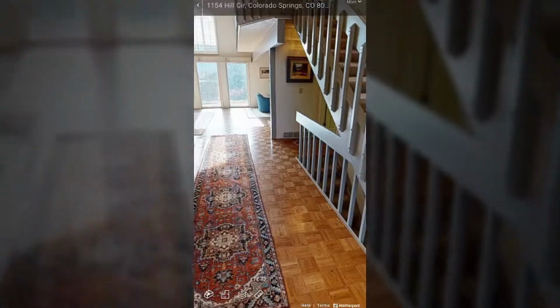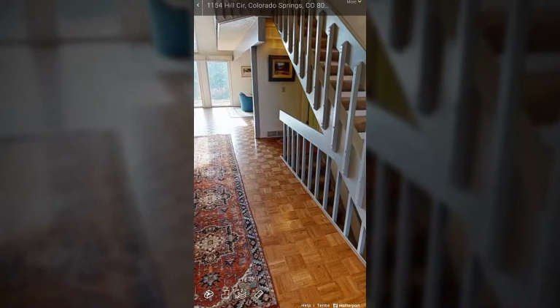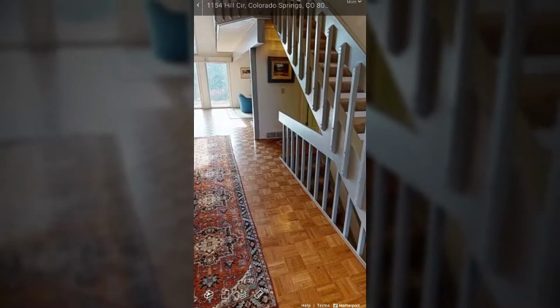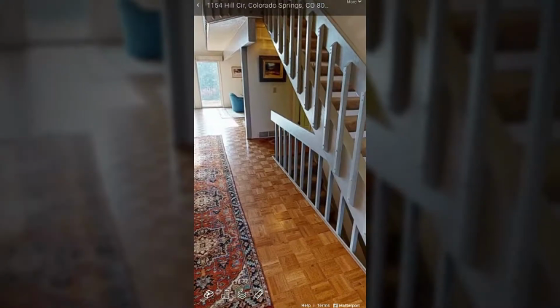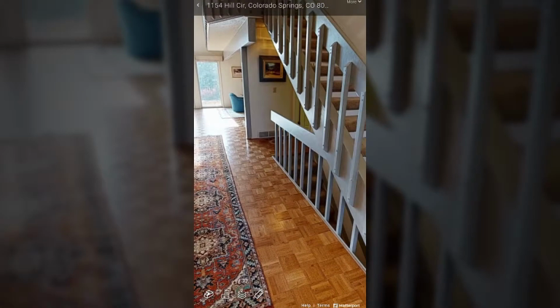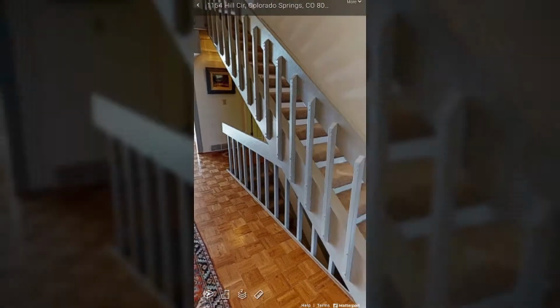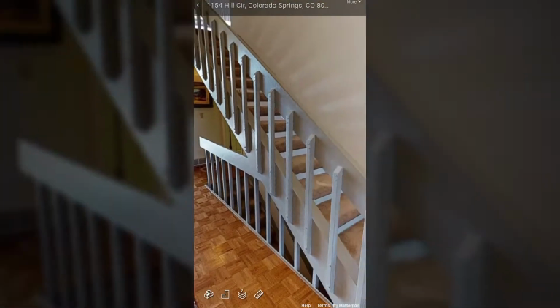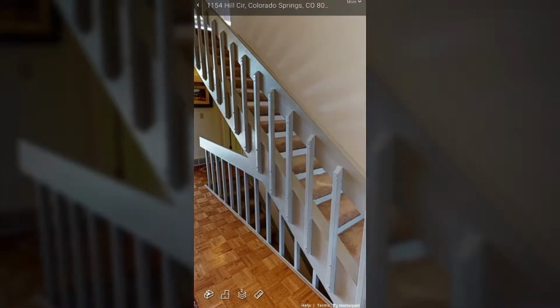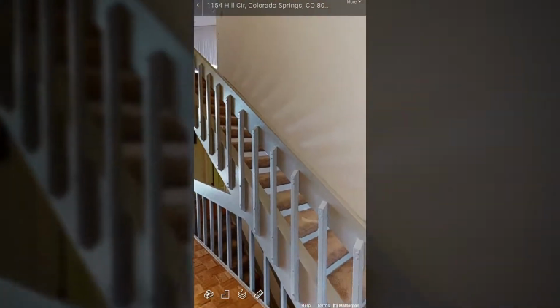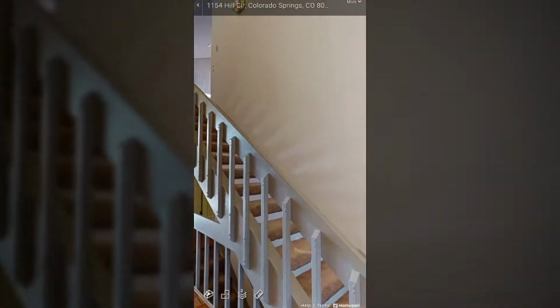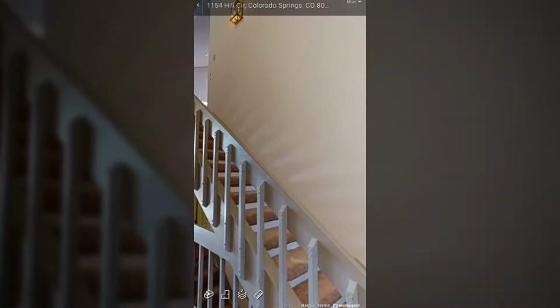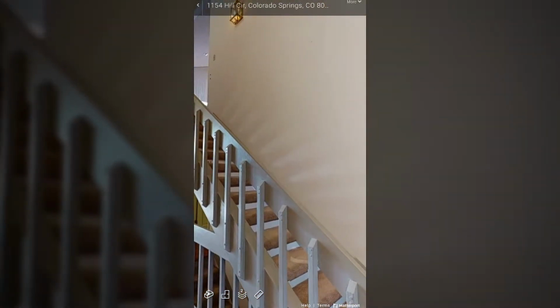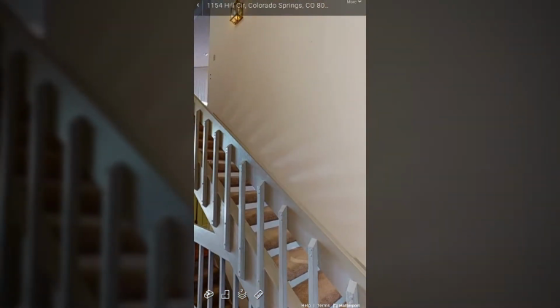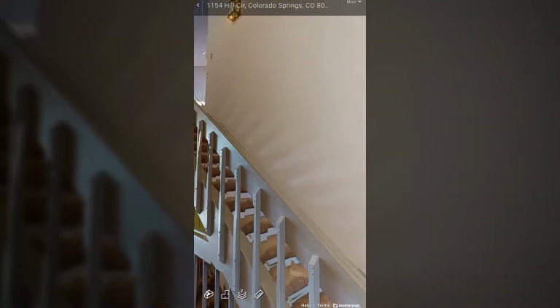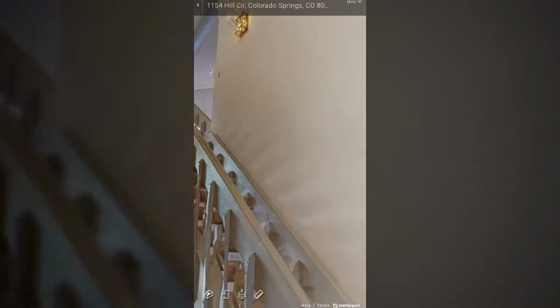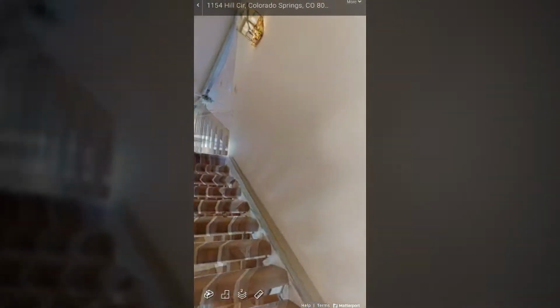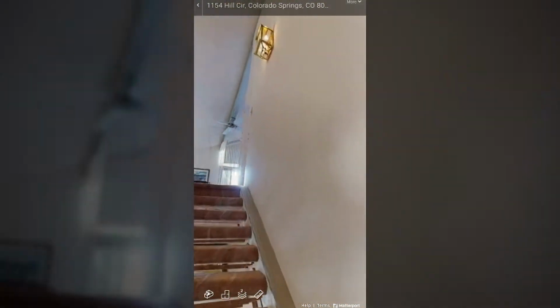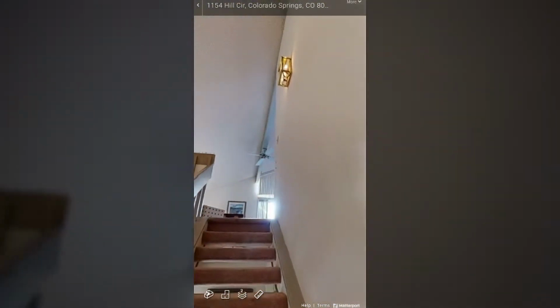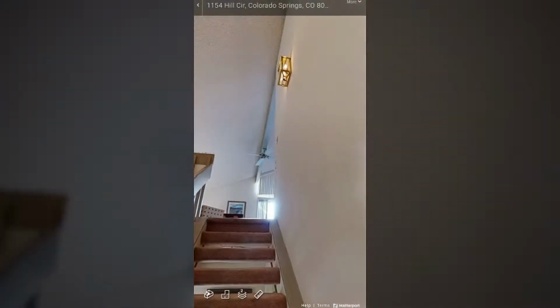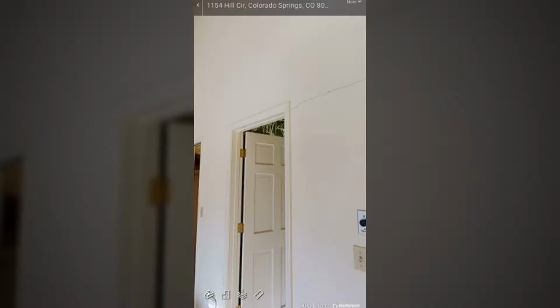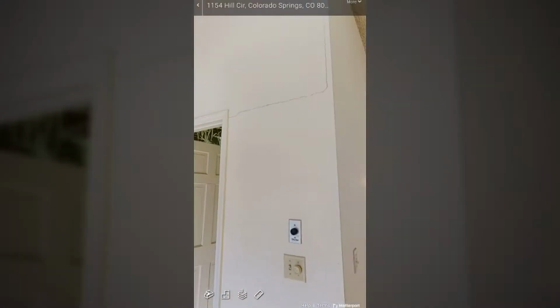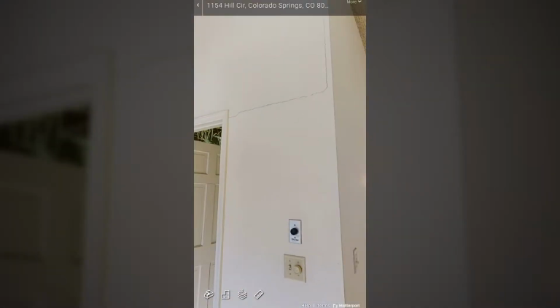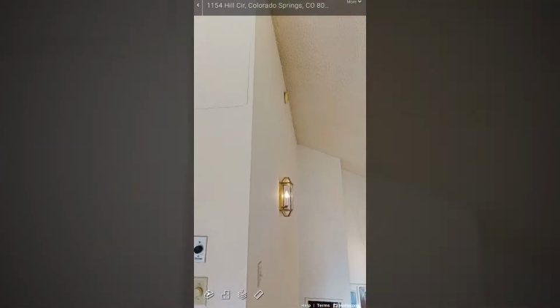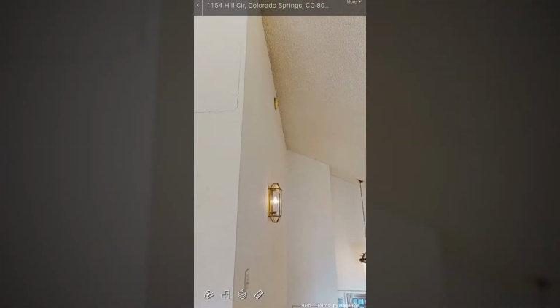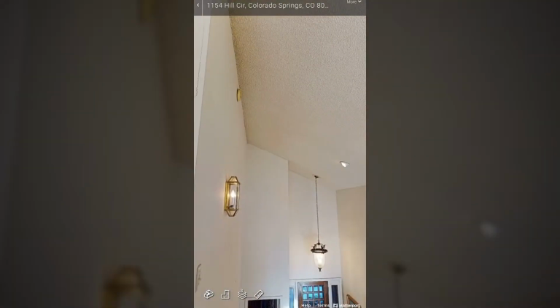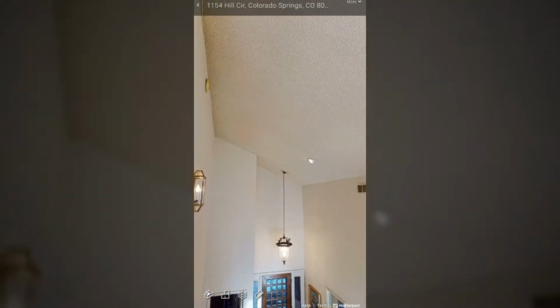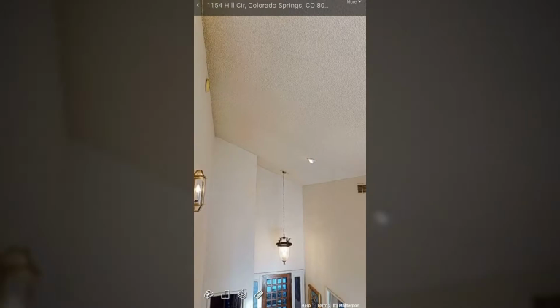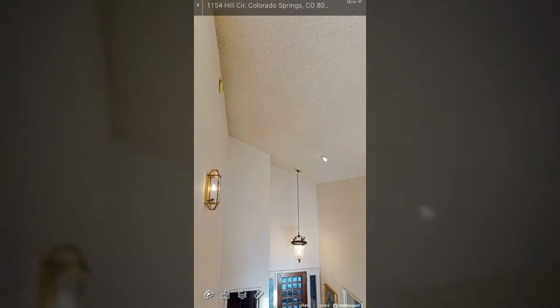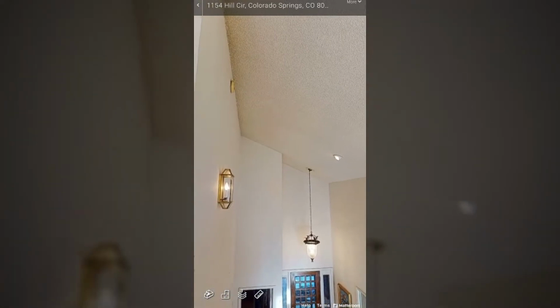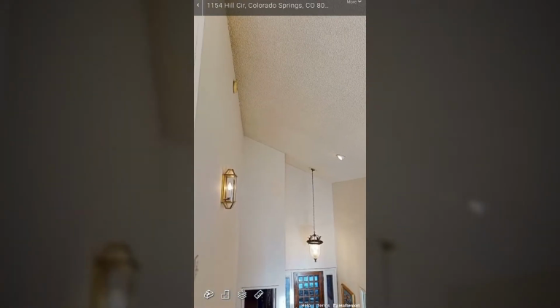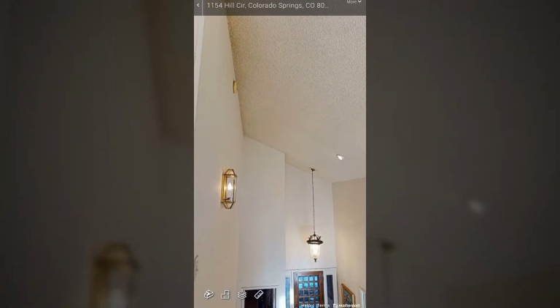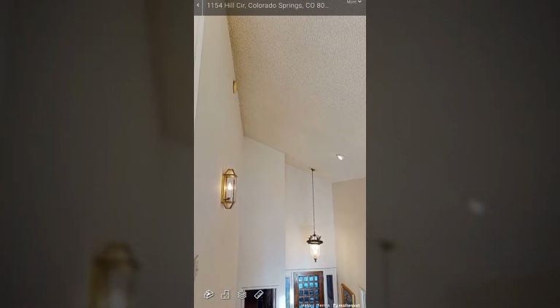Colorado Springs, Colorado from '79 — this is volume 13. Sorry, it's been a long time between videos.